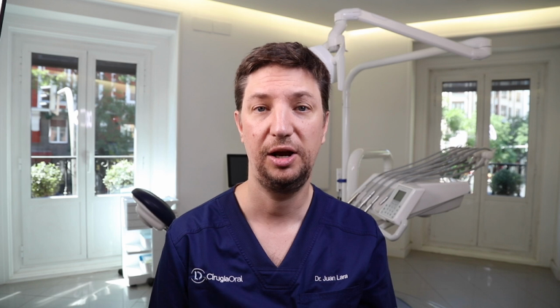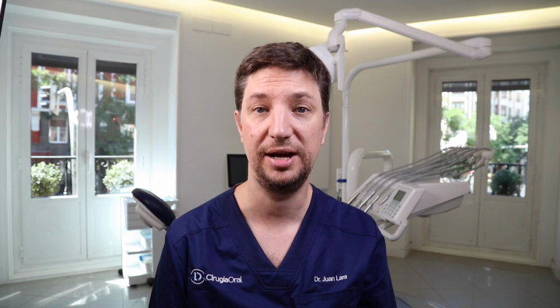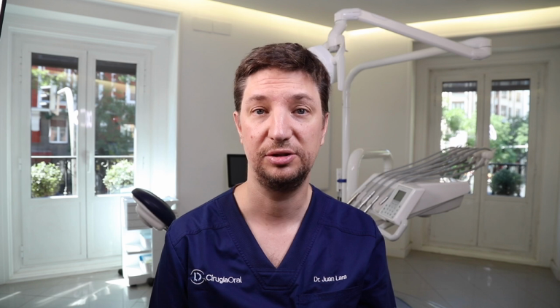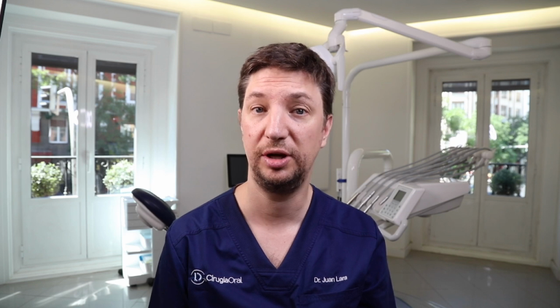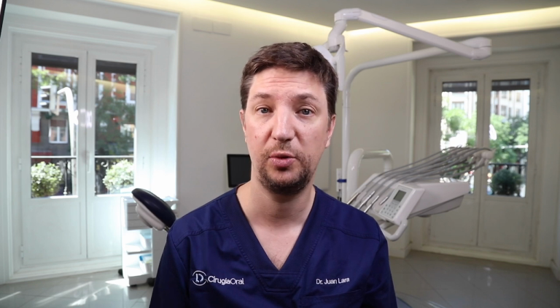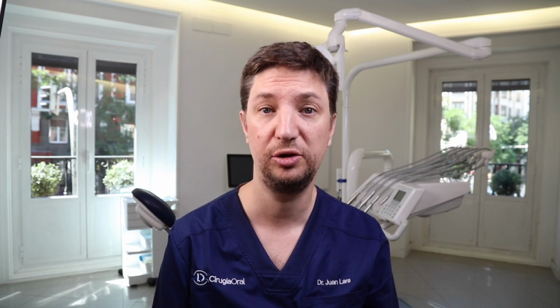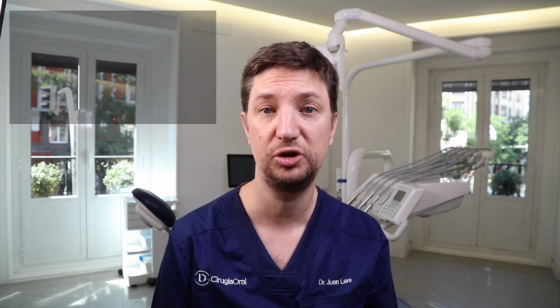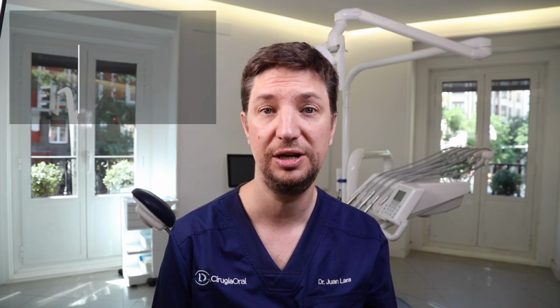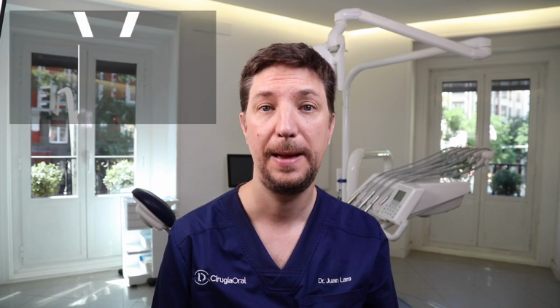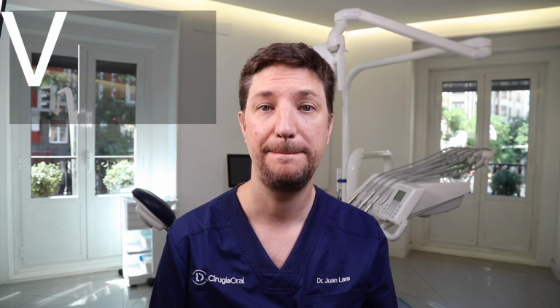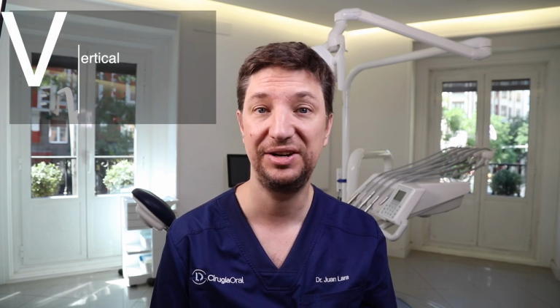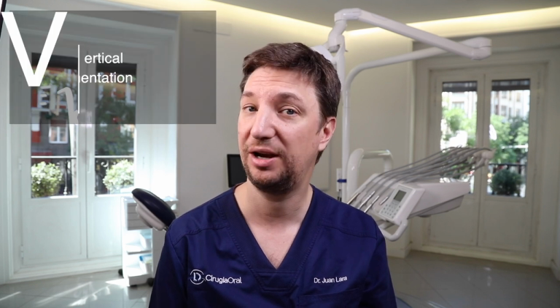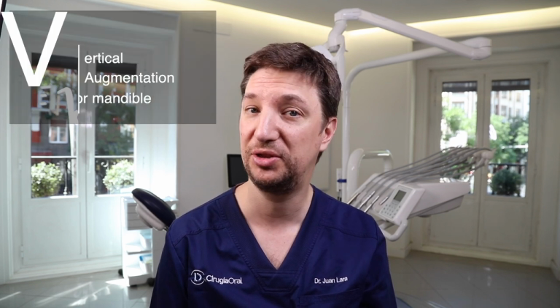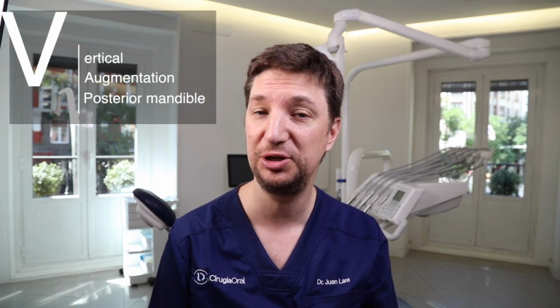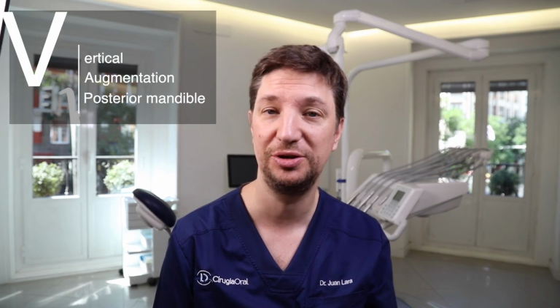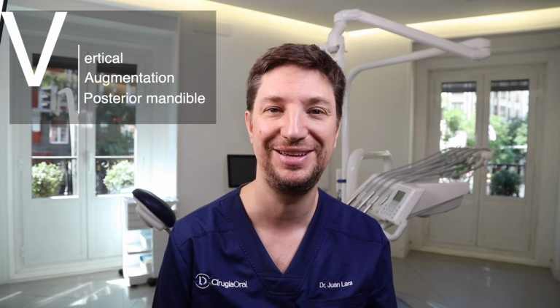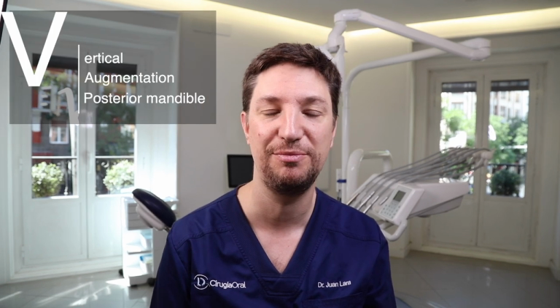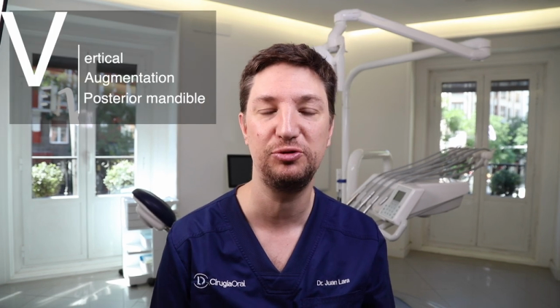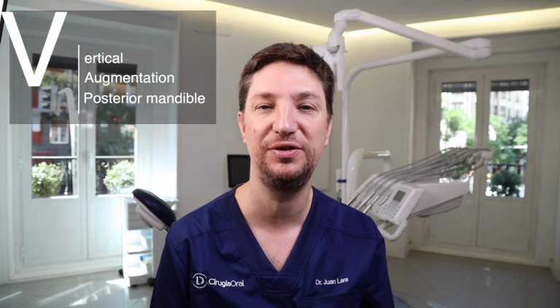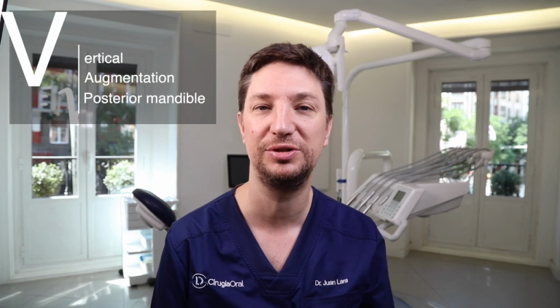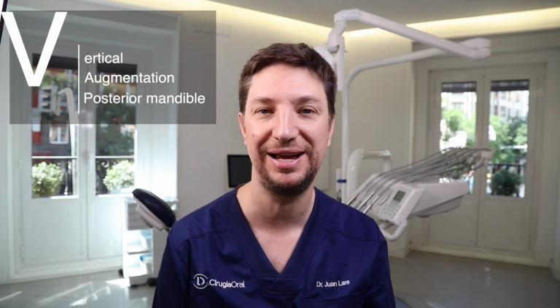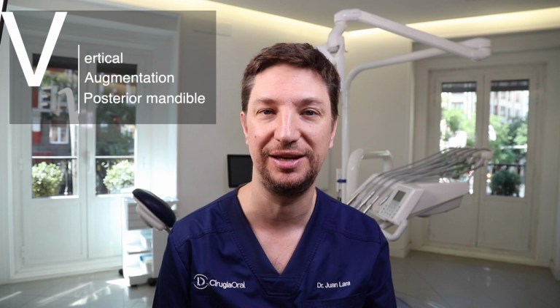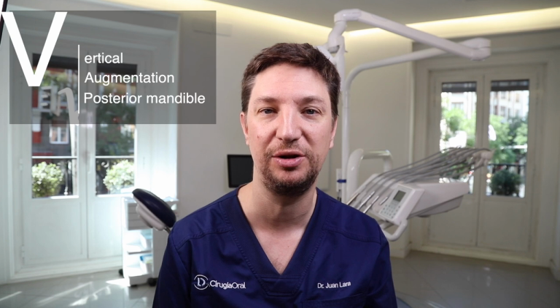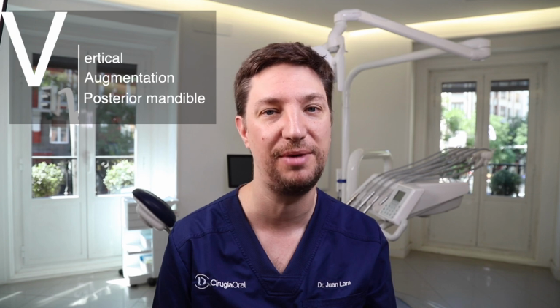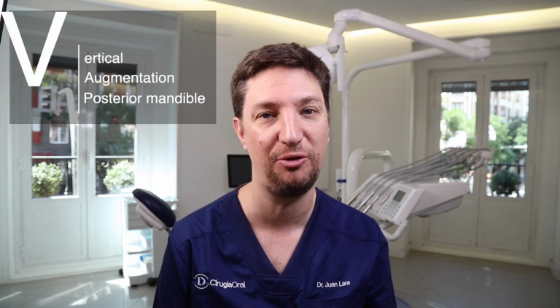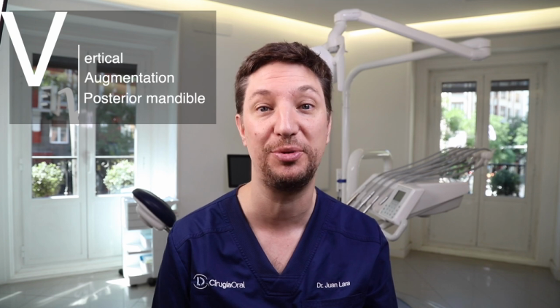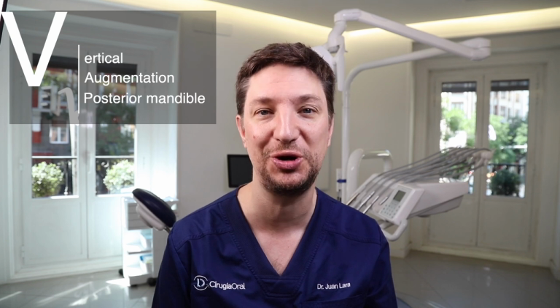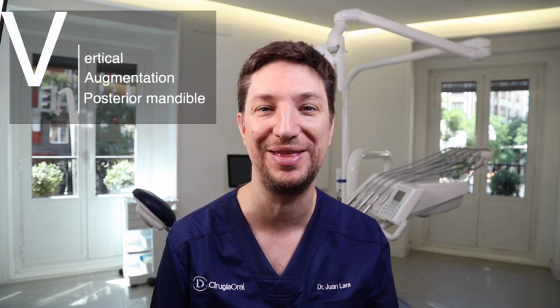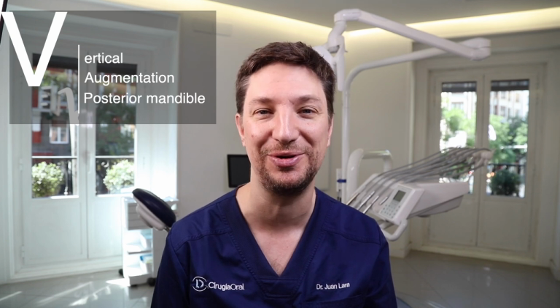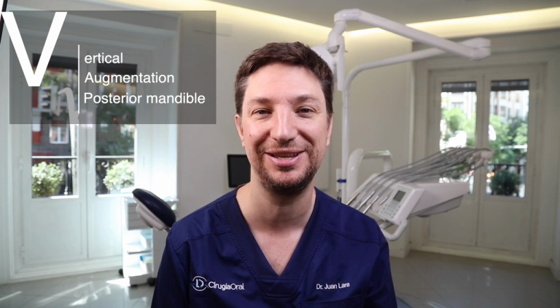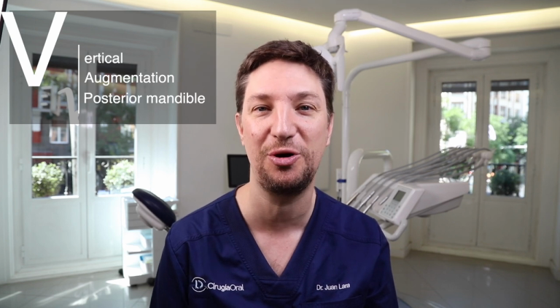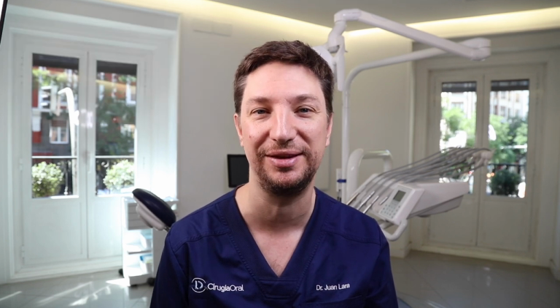Hello guys, today we're going to see vertical orientation in the most difficult site in all the mouth: the posterior mandible. Let's go with it.